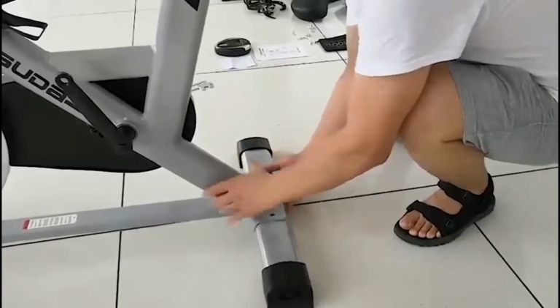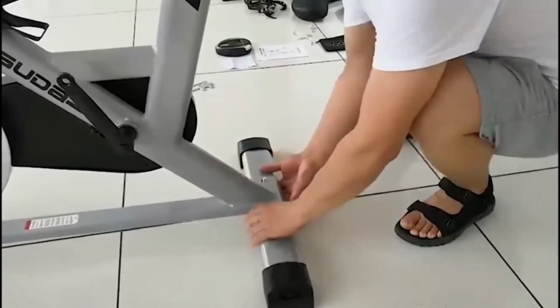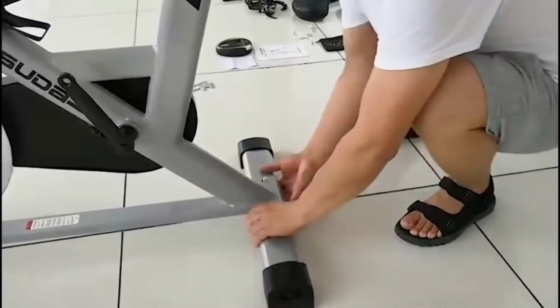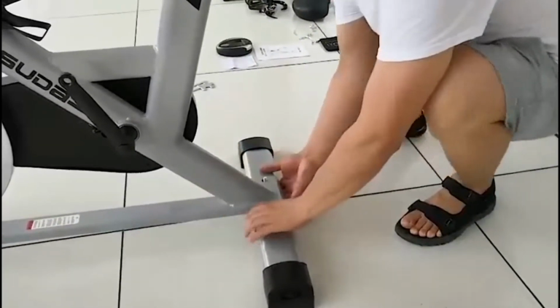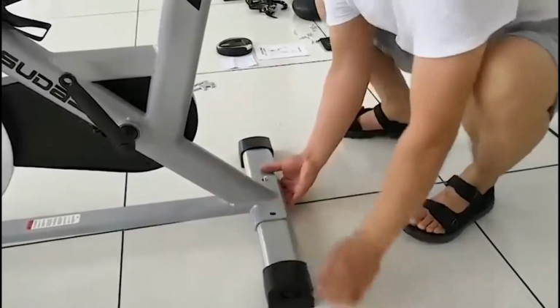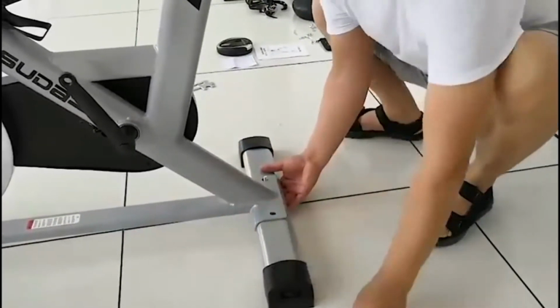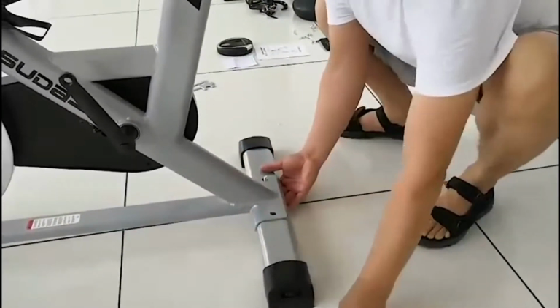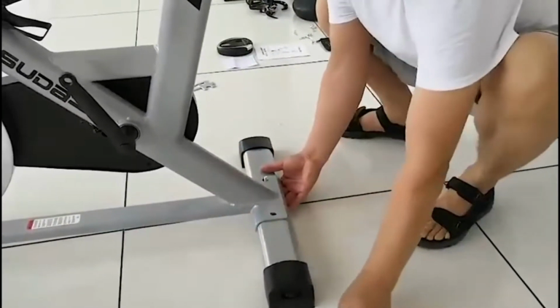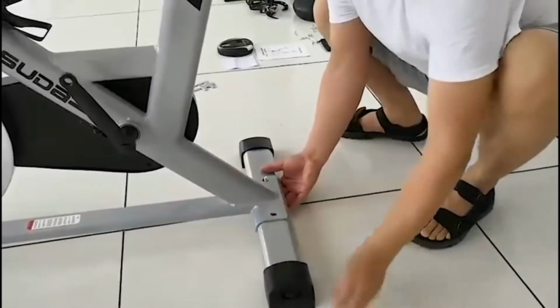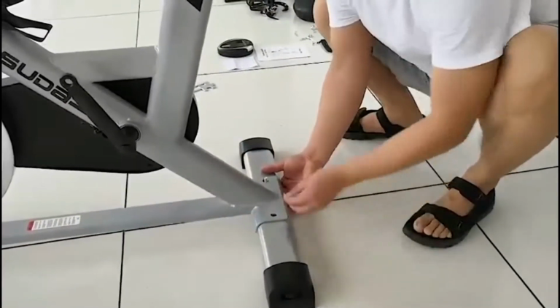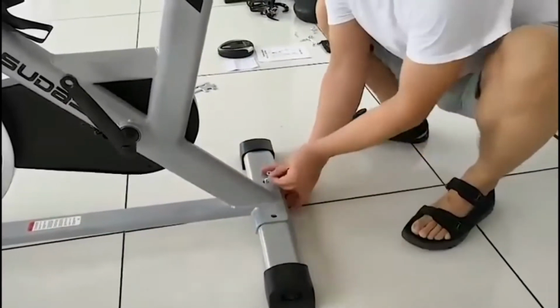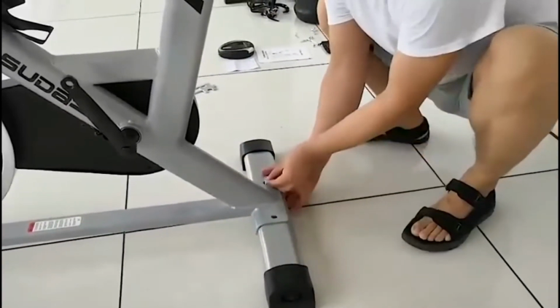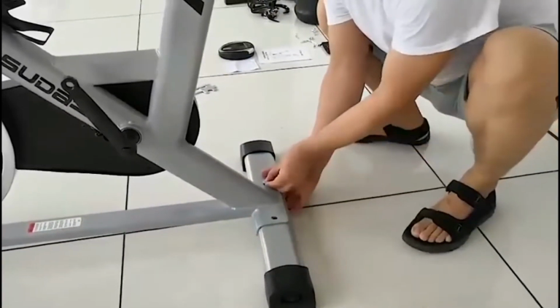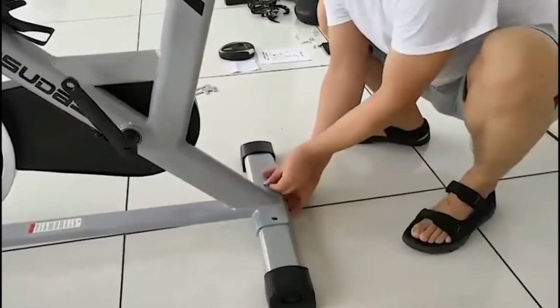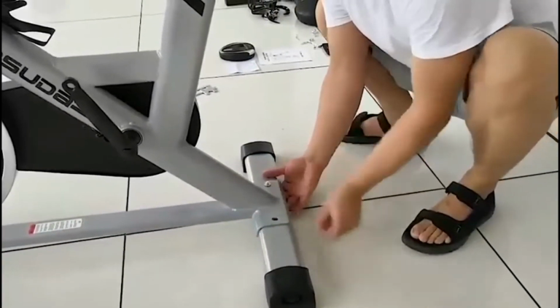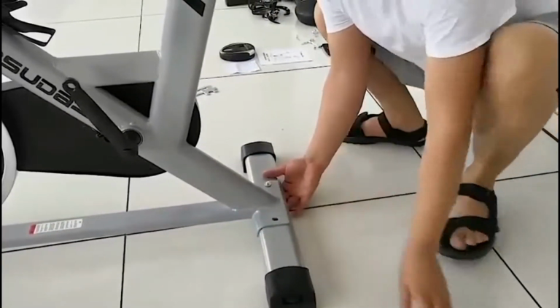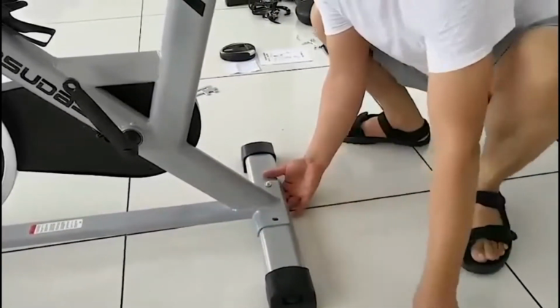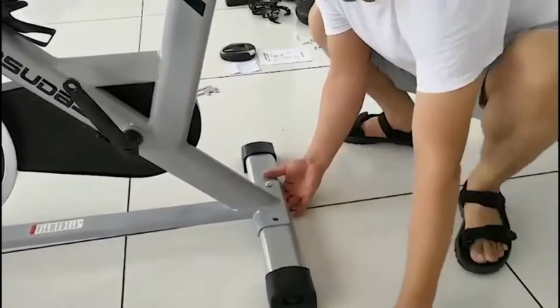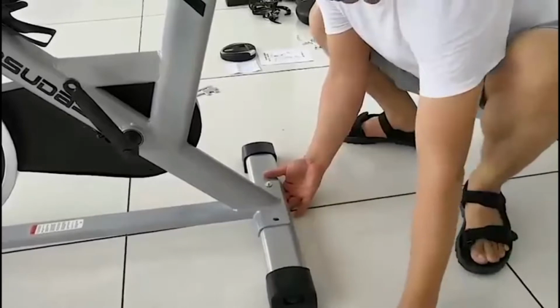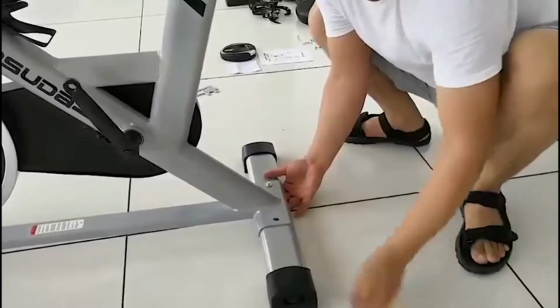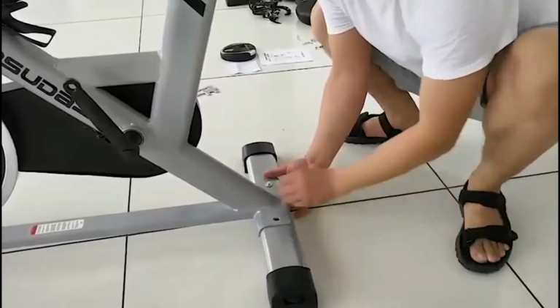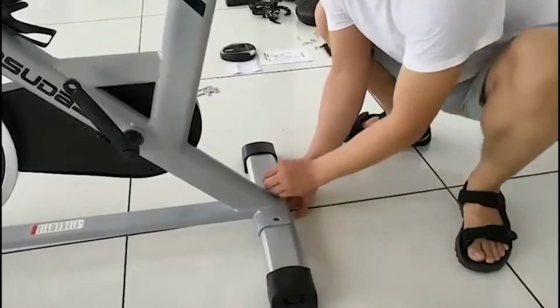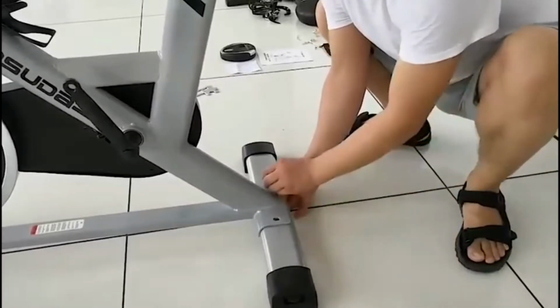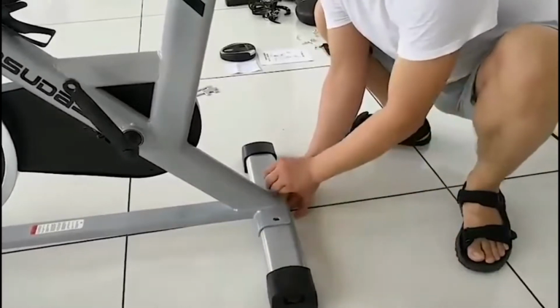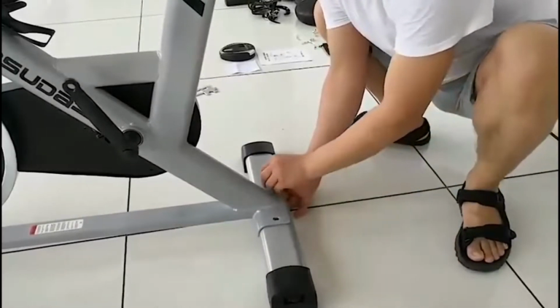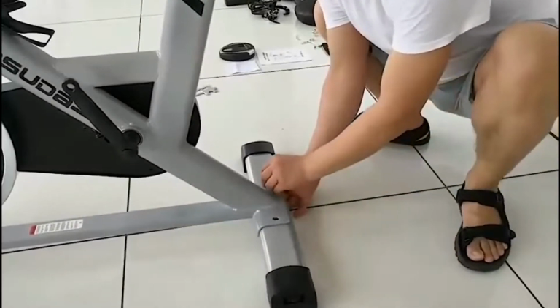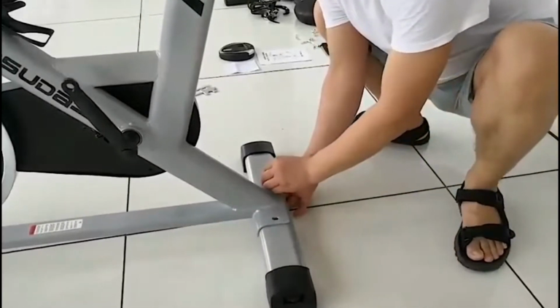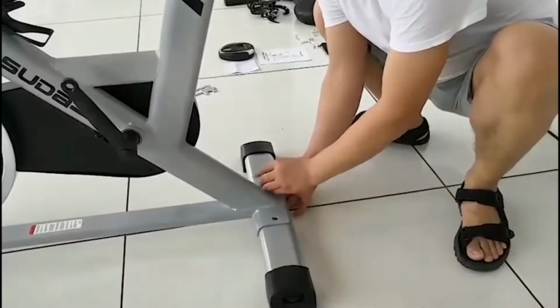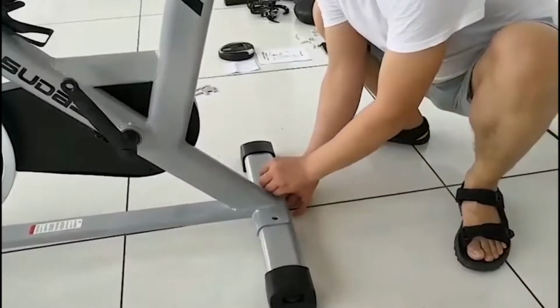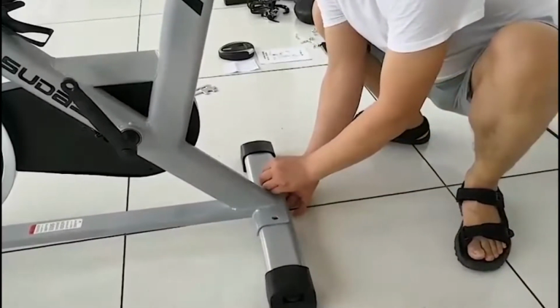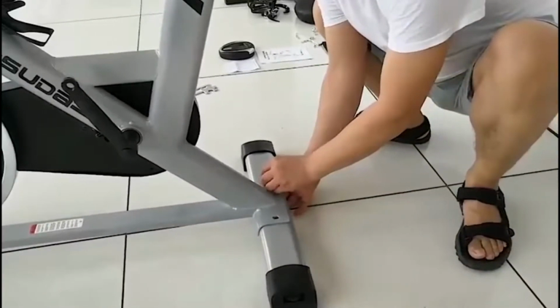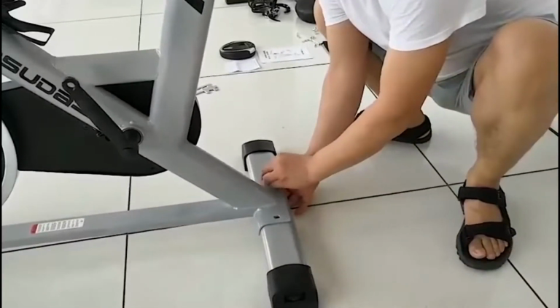Next, attach the rear floor stand using the same process as previously.